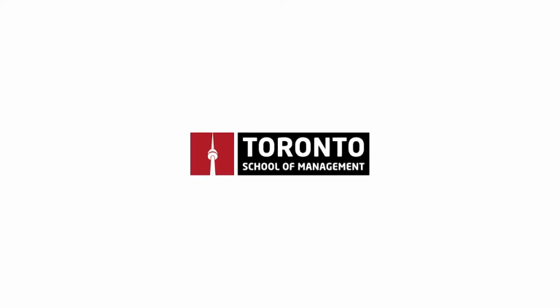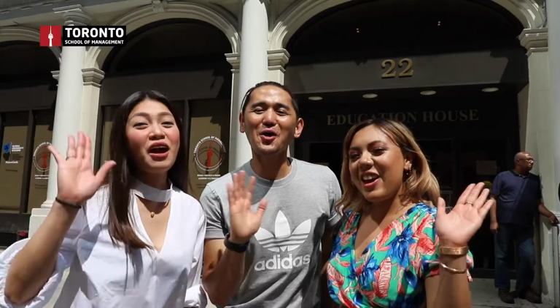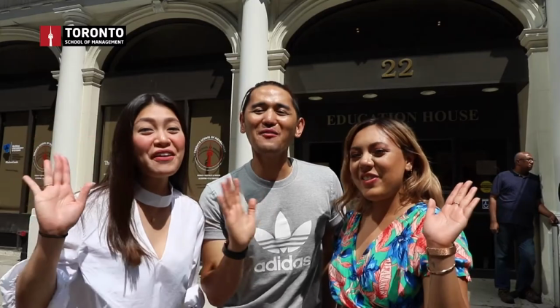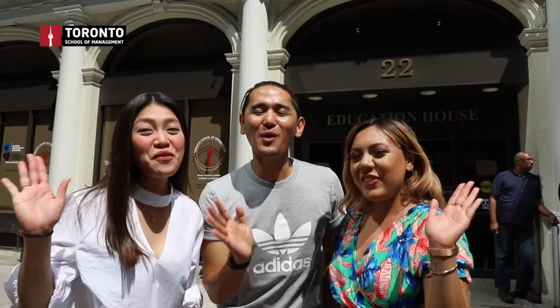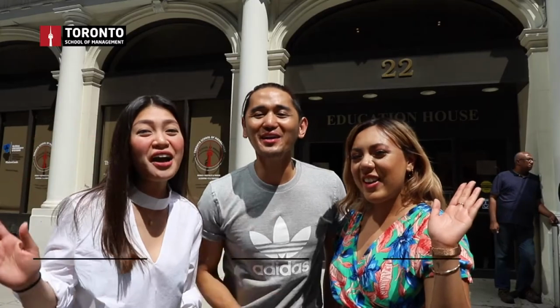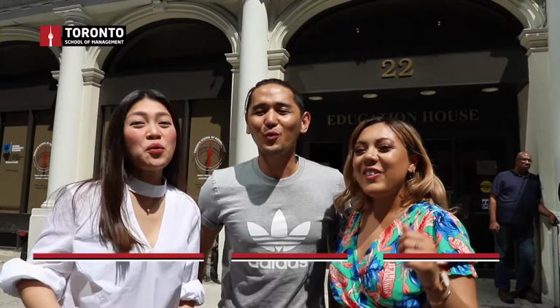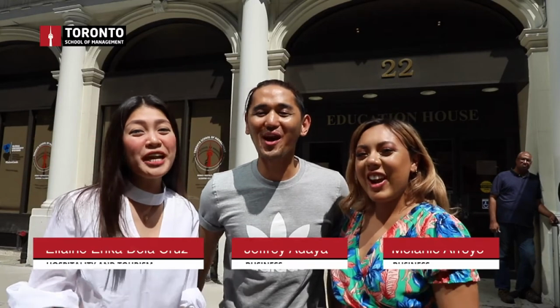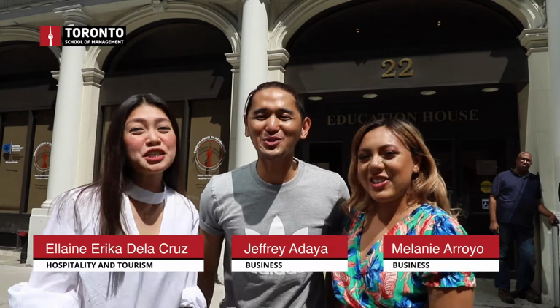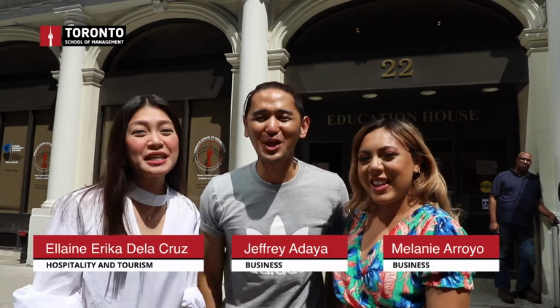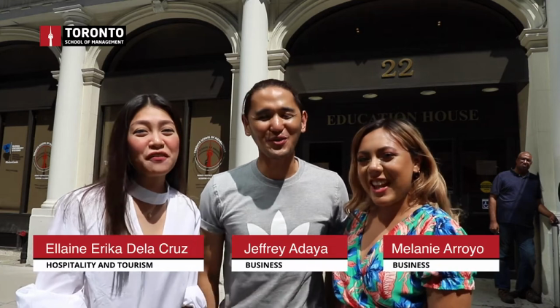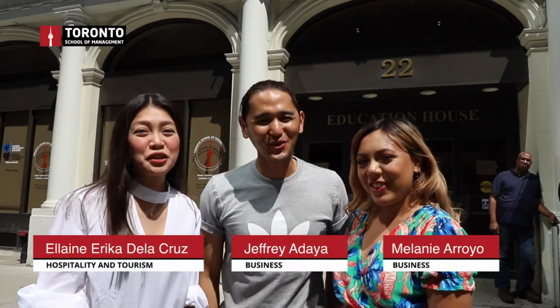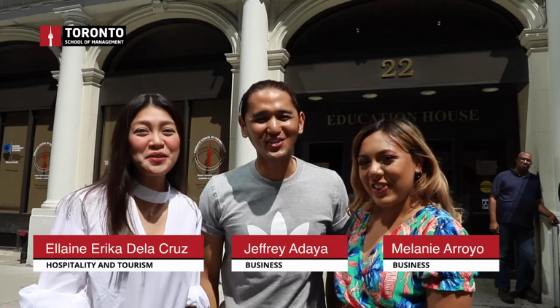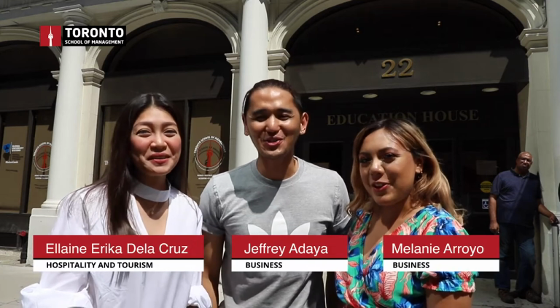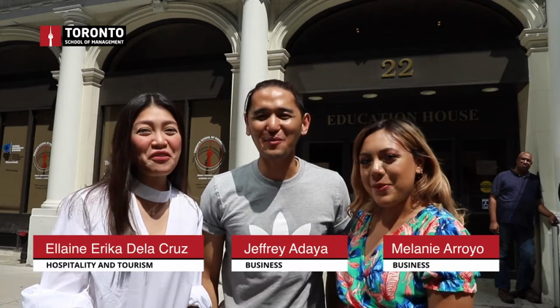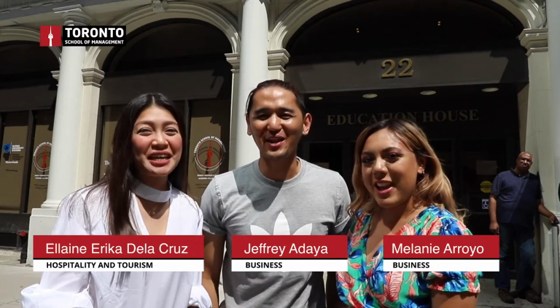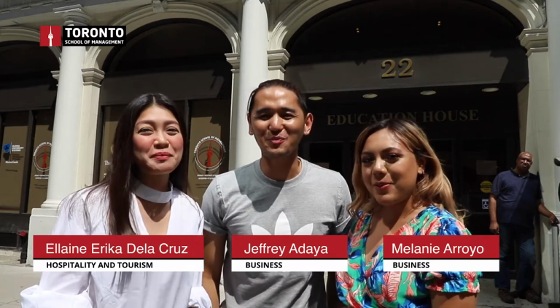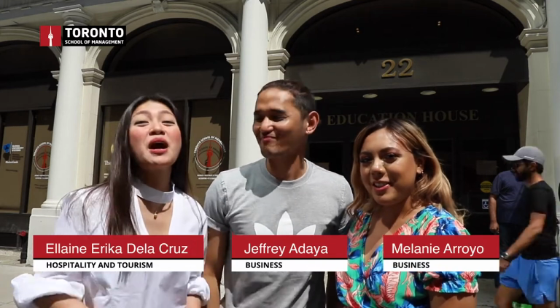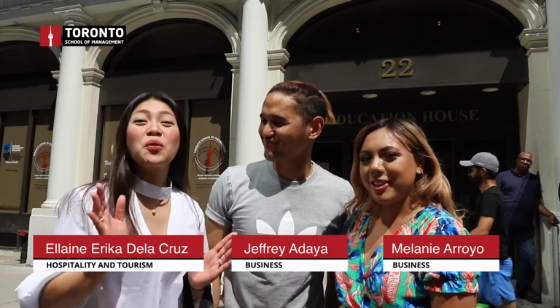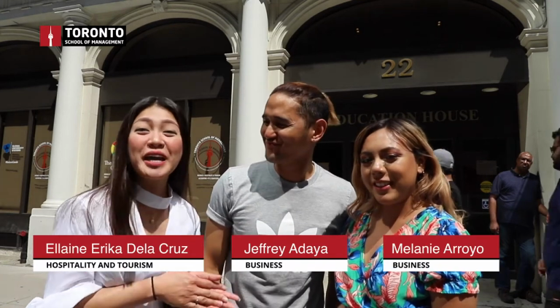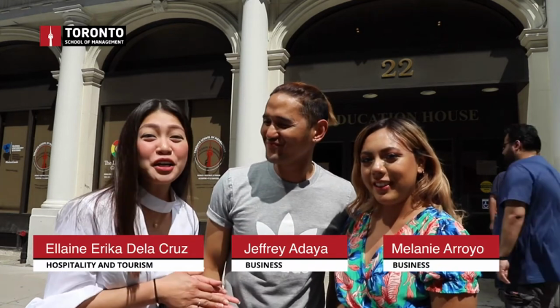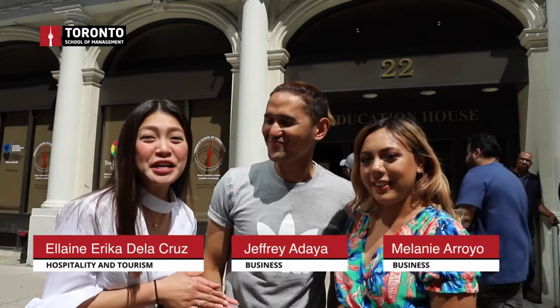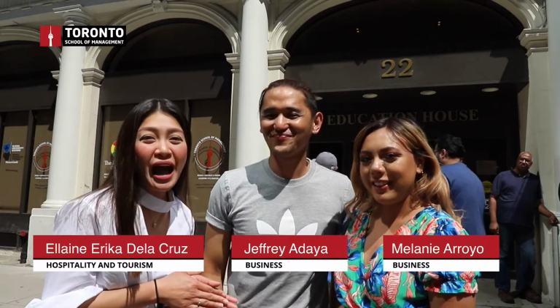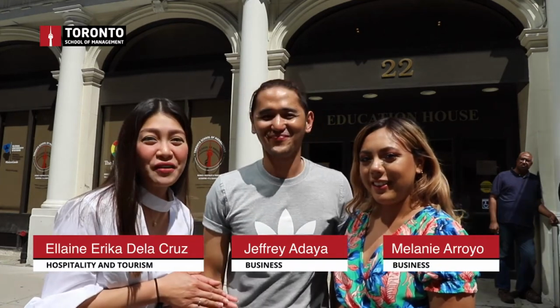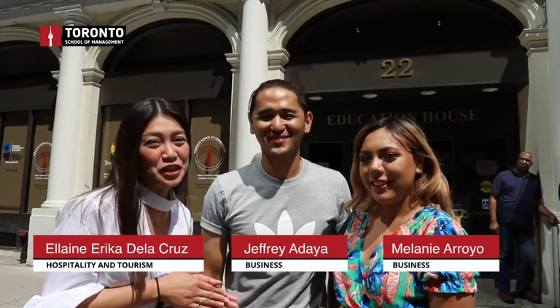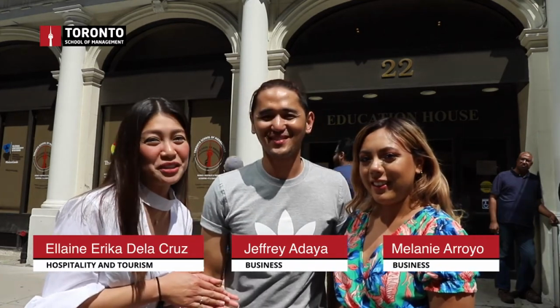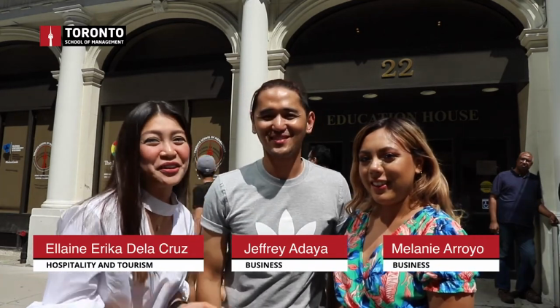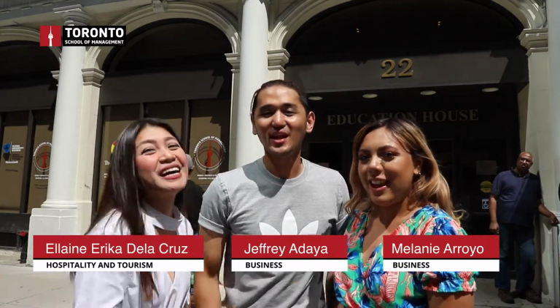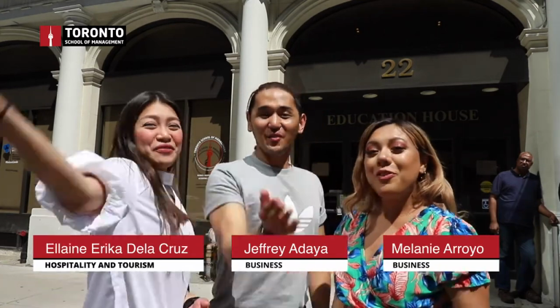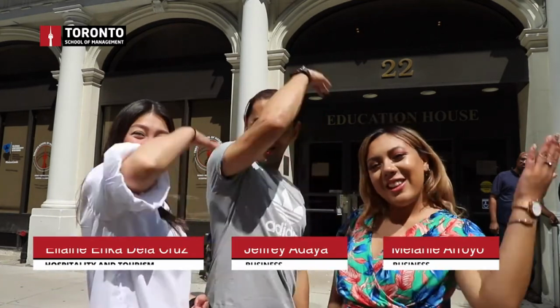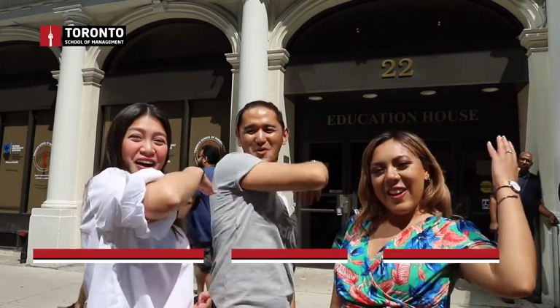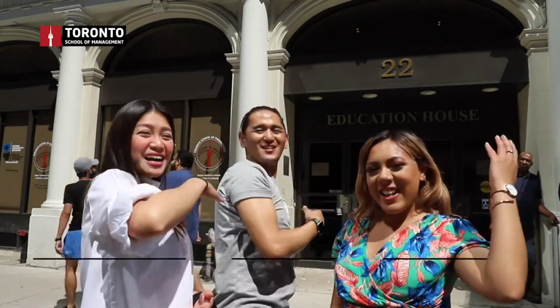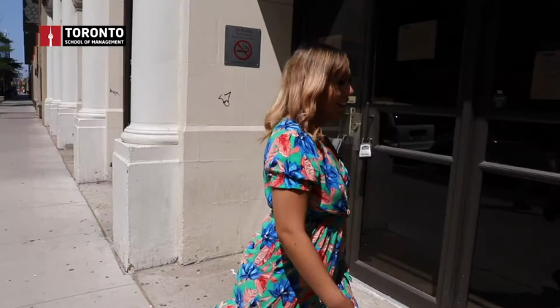Hello everyone! We are students at Toronto School of Management. We are going to have a virtual tour. Follow us!